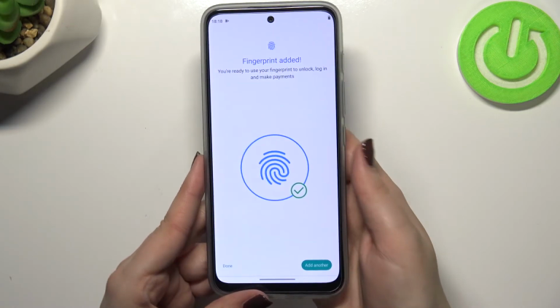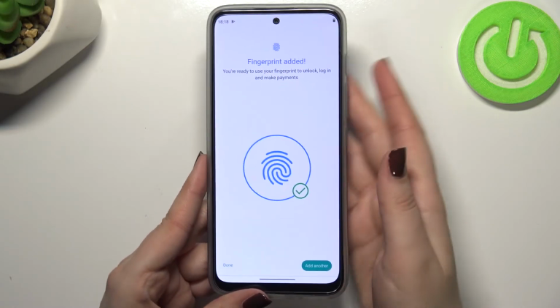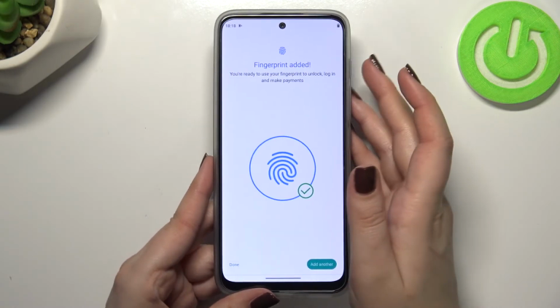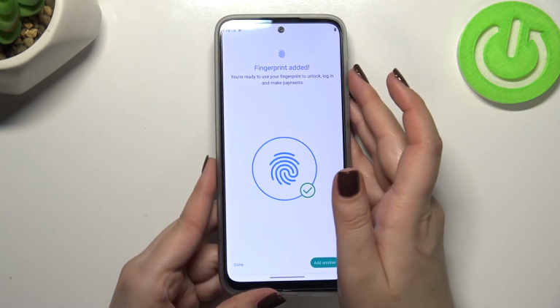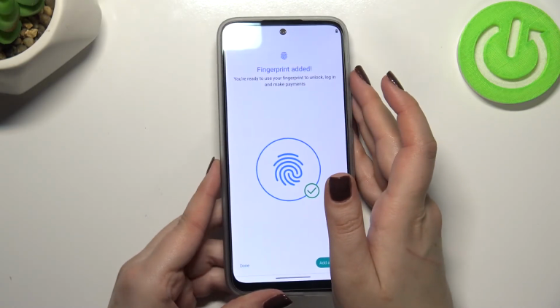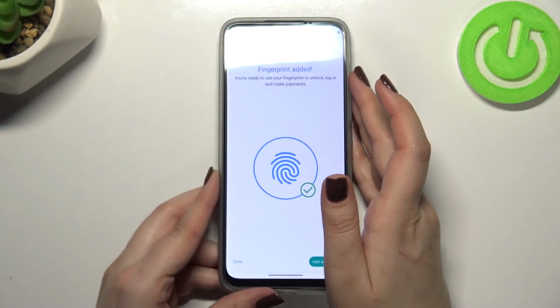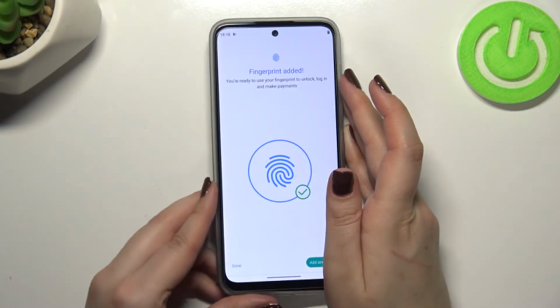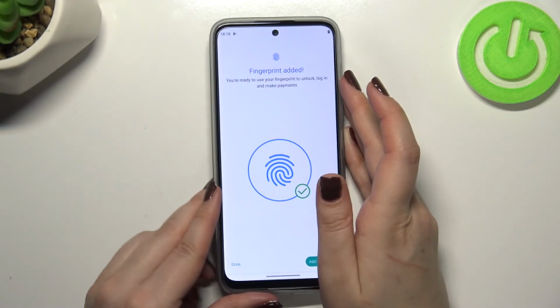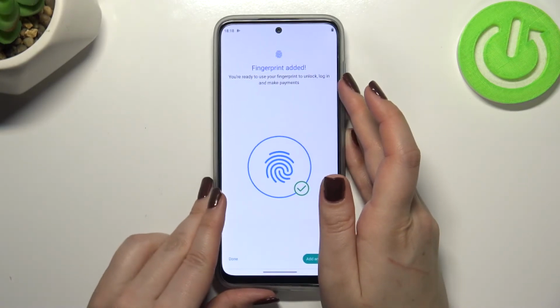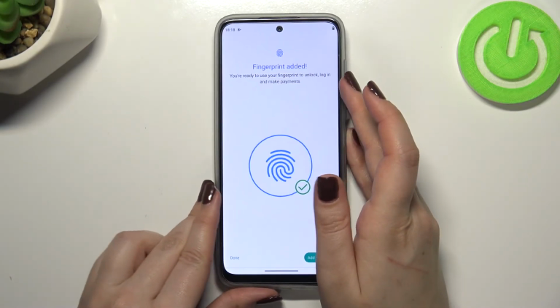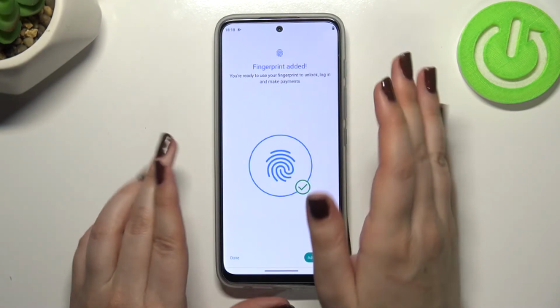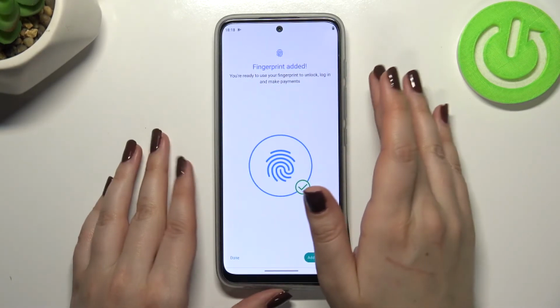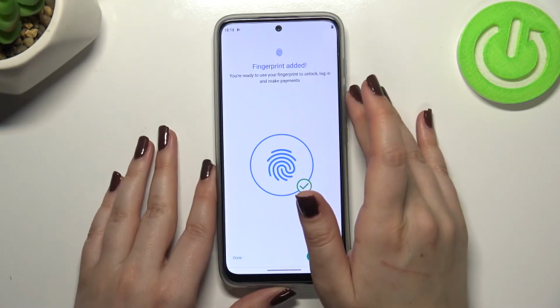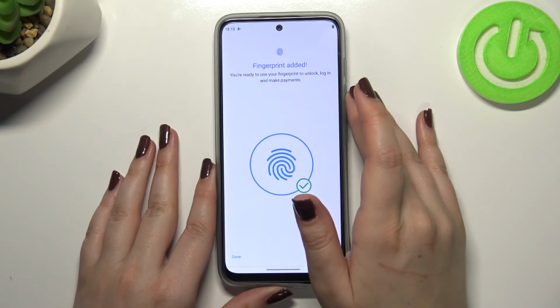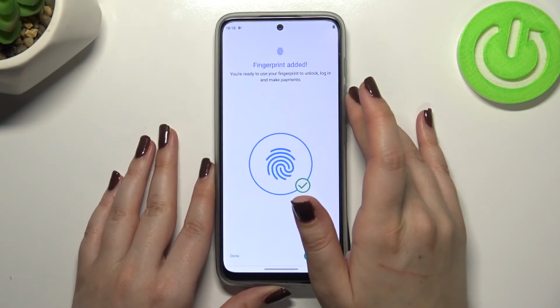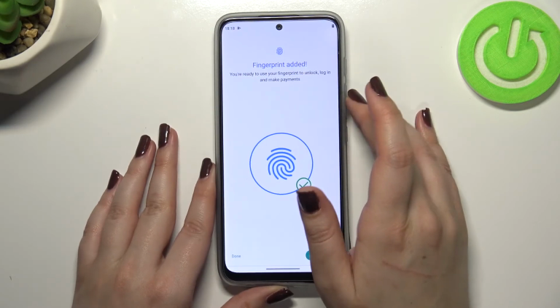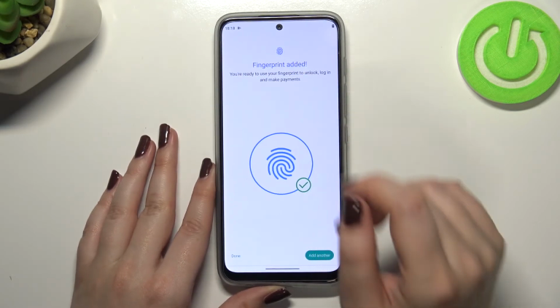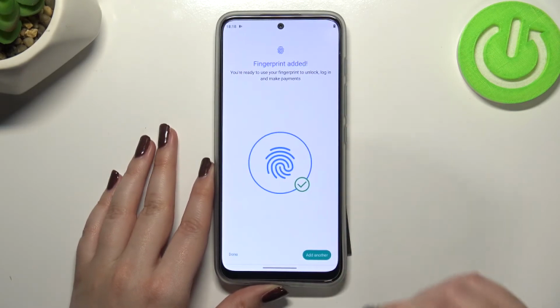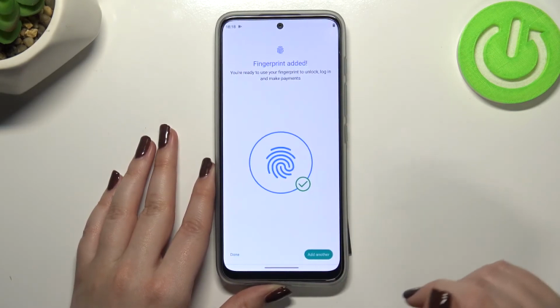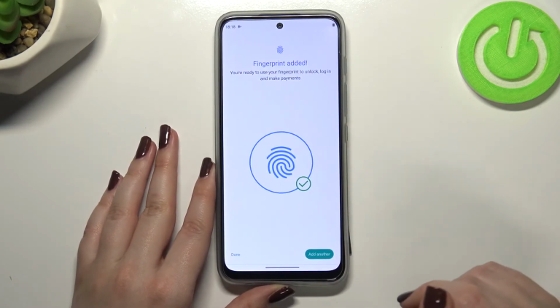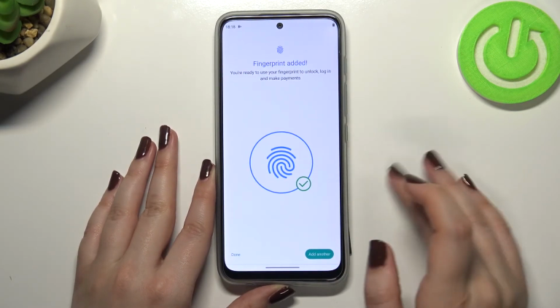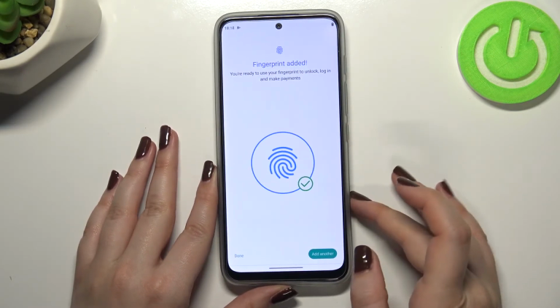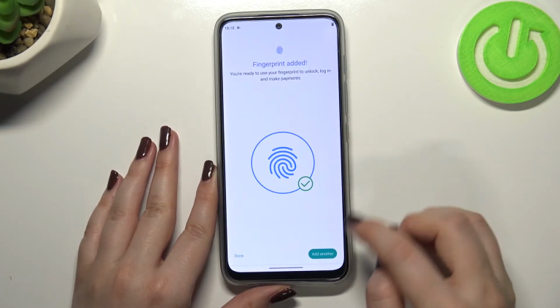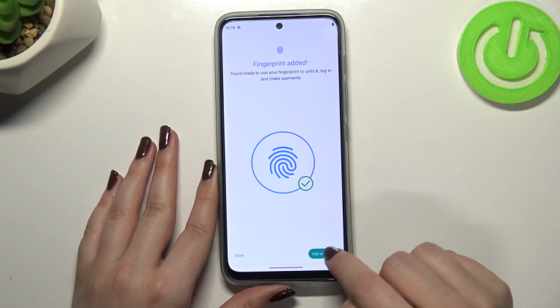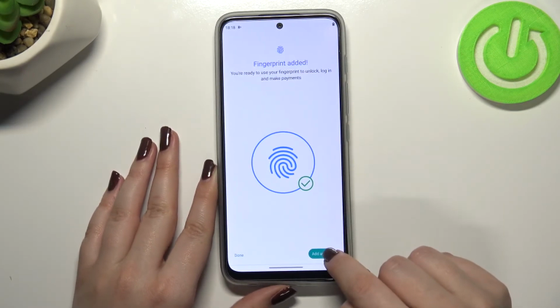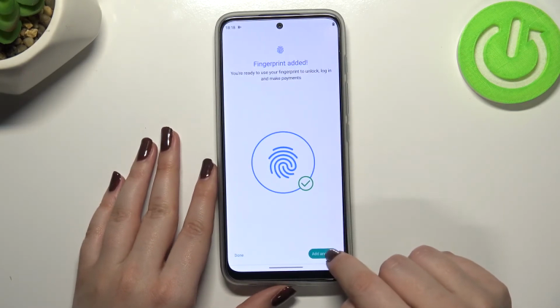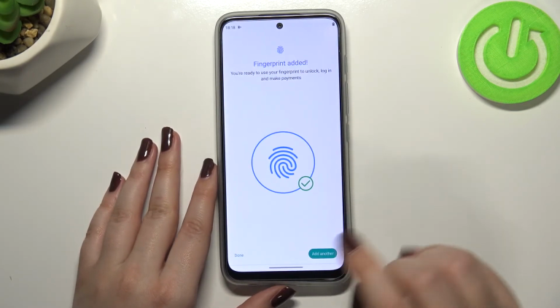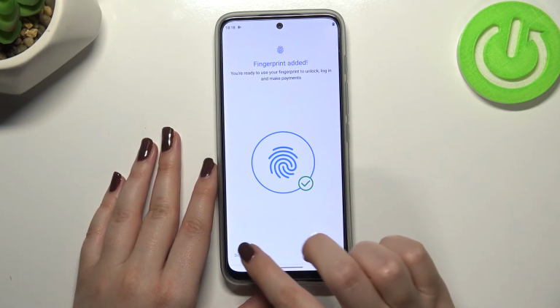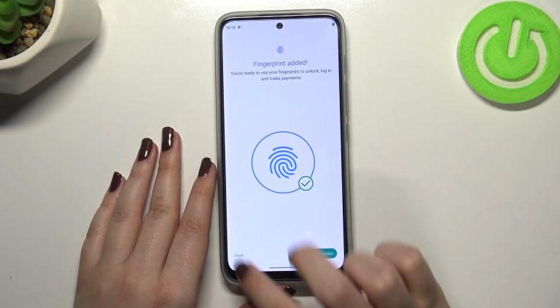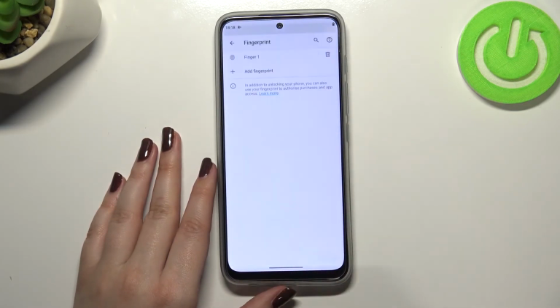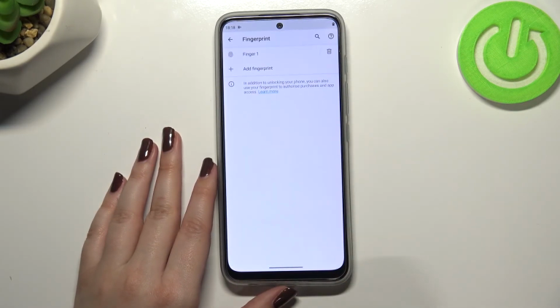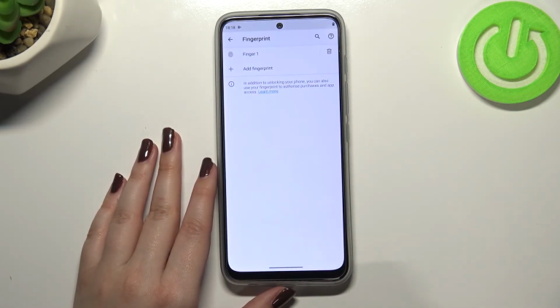As you can see, it's quite easy on this device — I've just added the fingerprint to it. We can add another one if you want to; if not, just tap on Done.